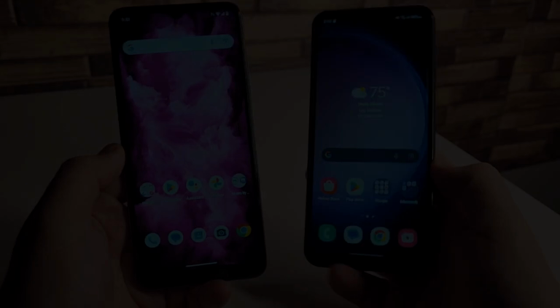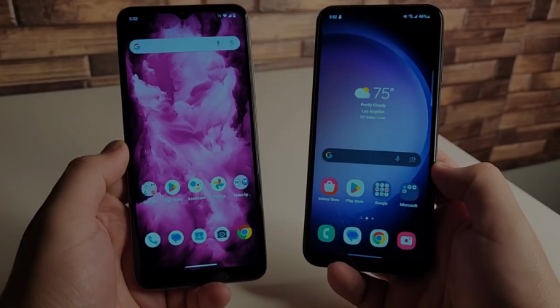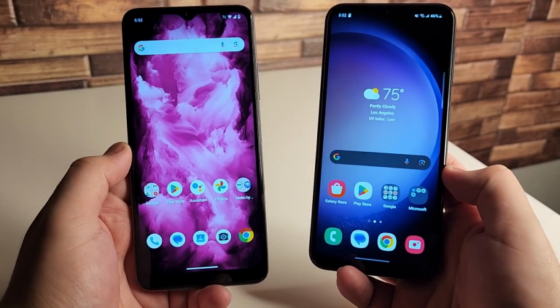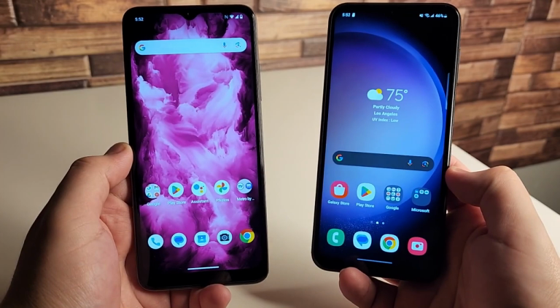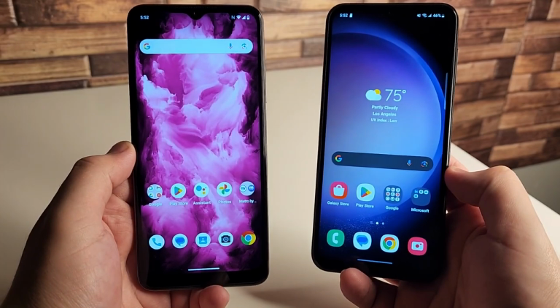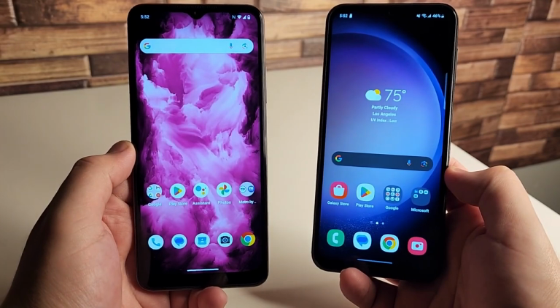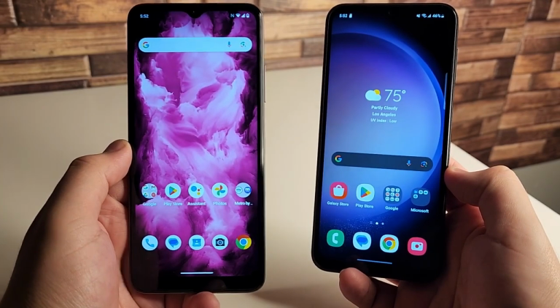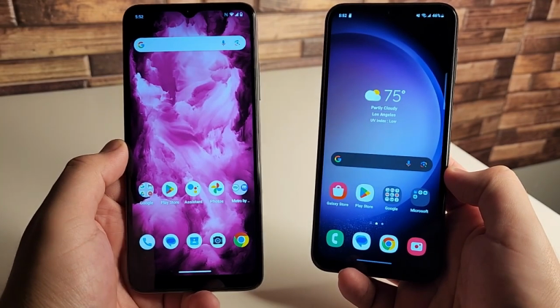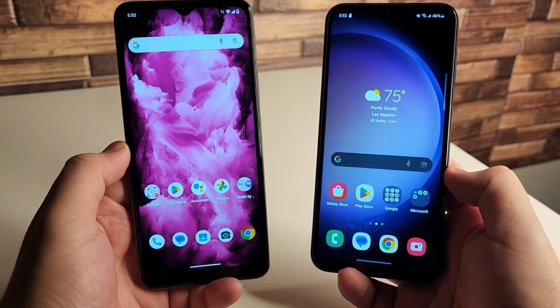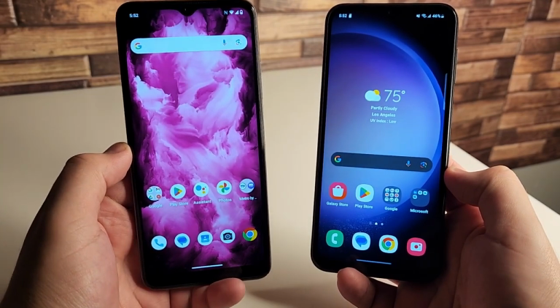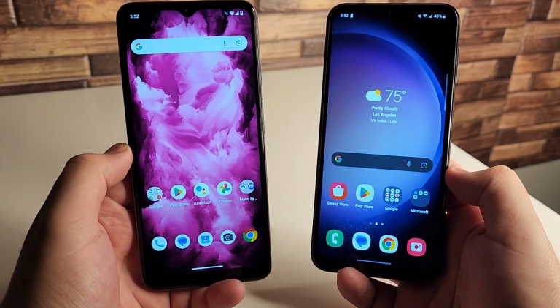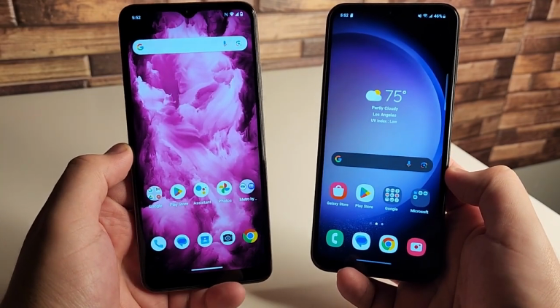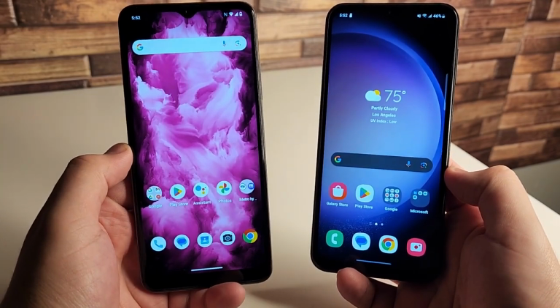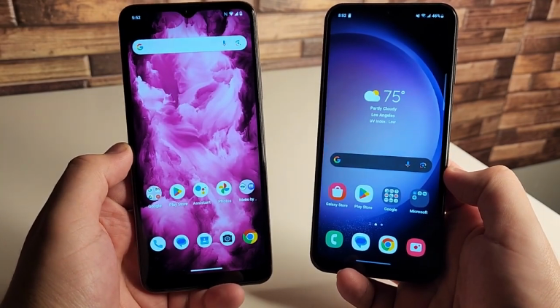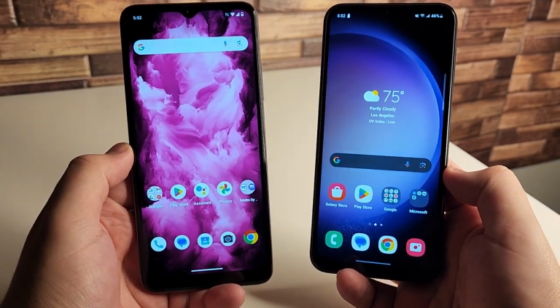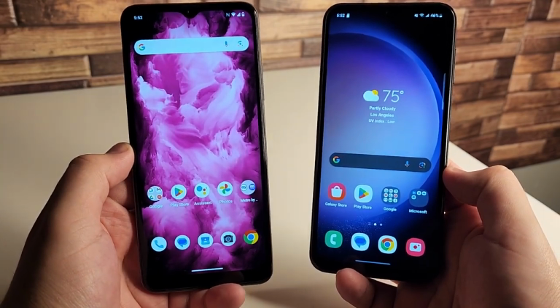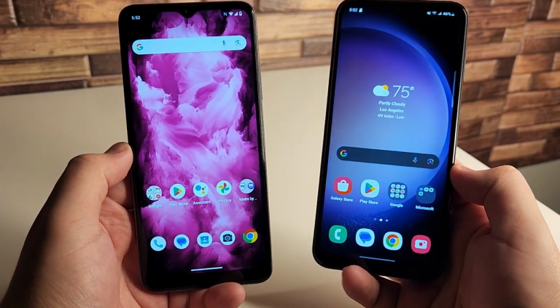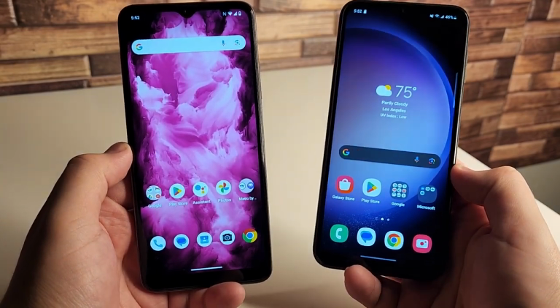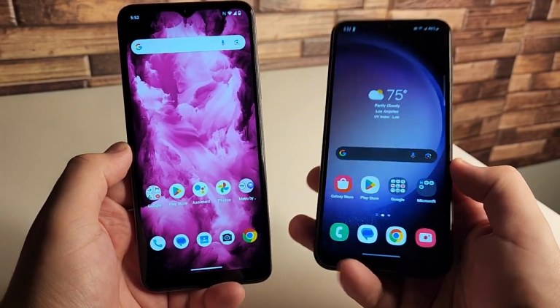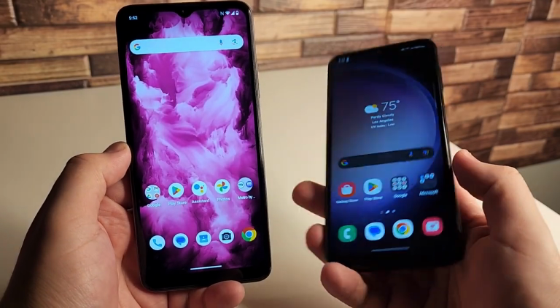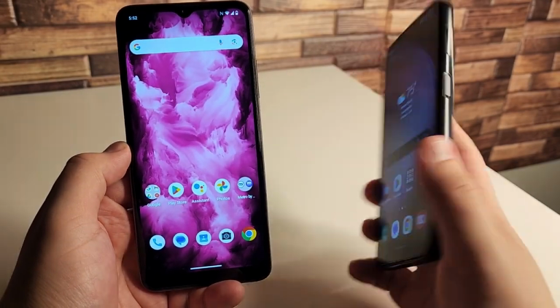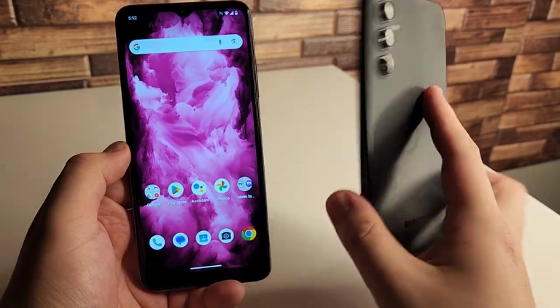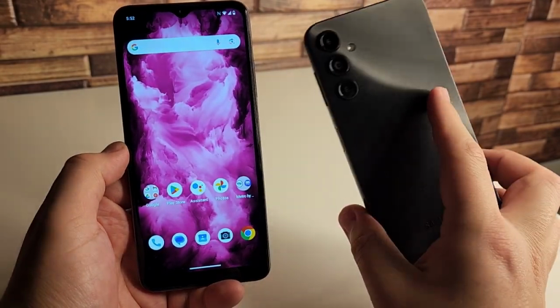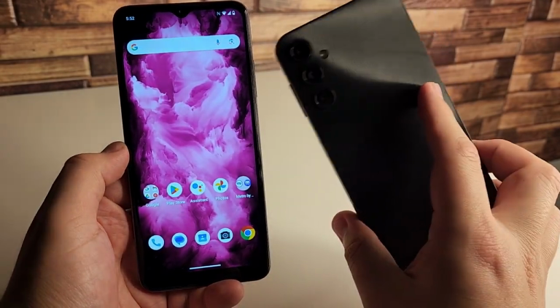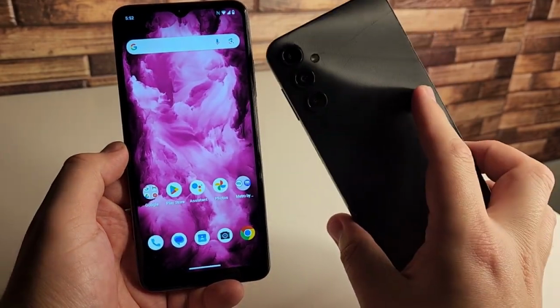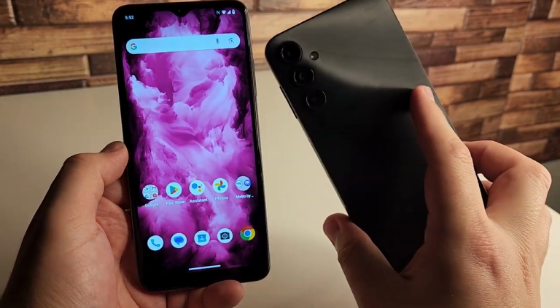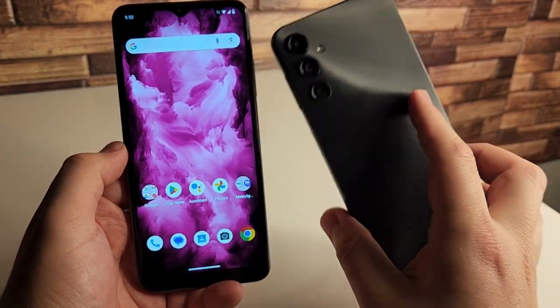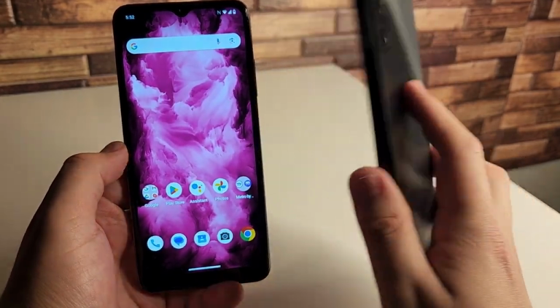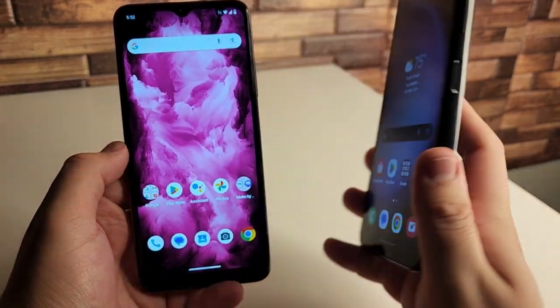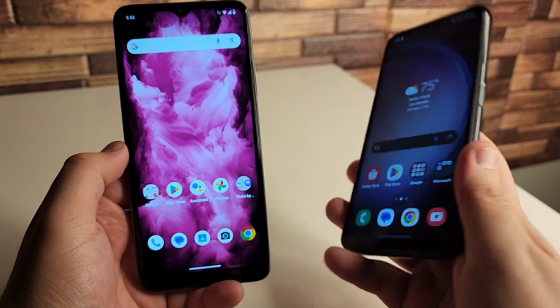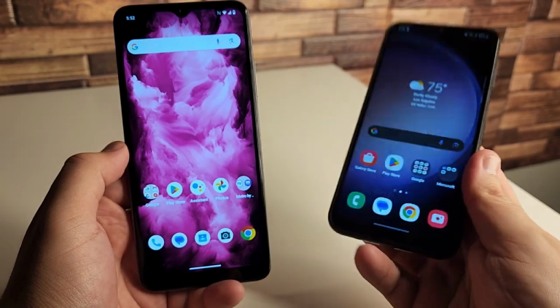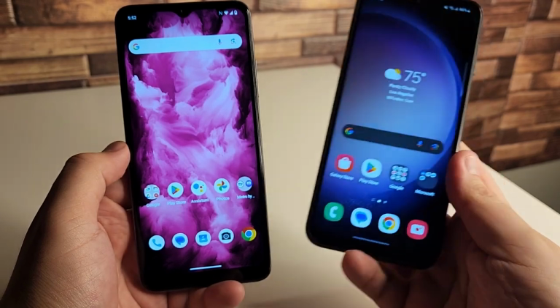In this video we have the new T-Mobile Revel 6X versus the Galaxy A14 5G.